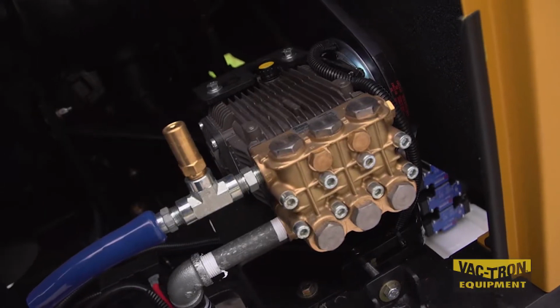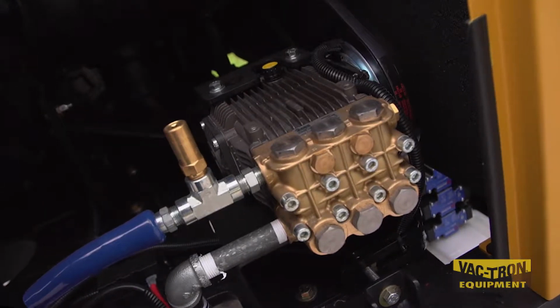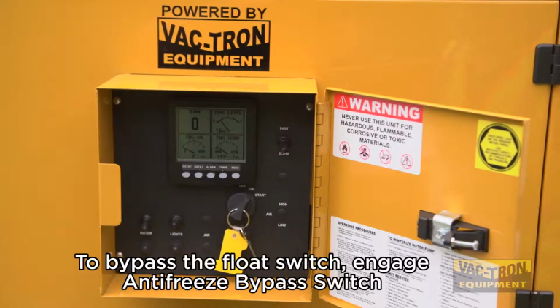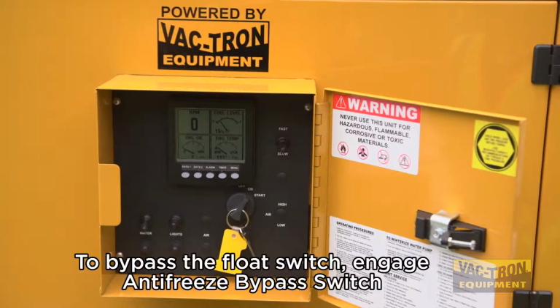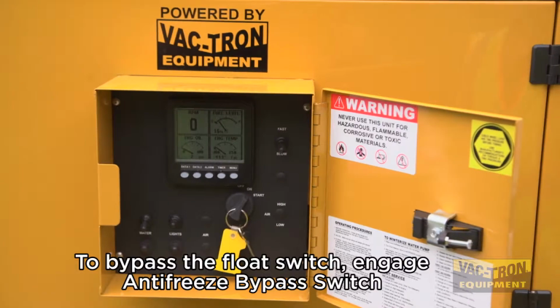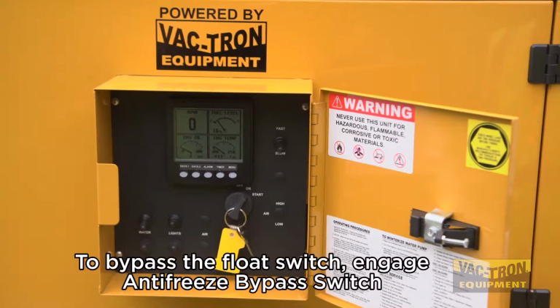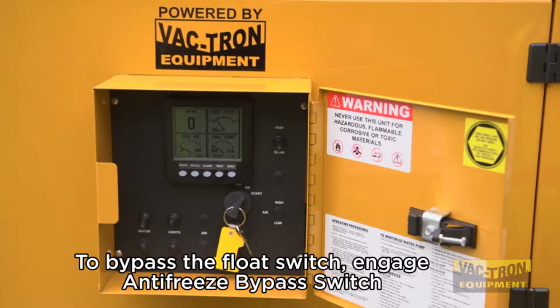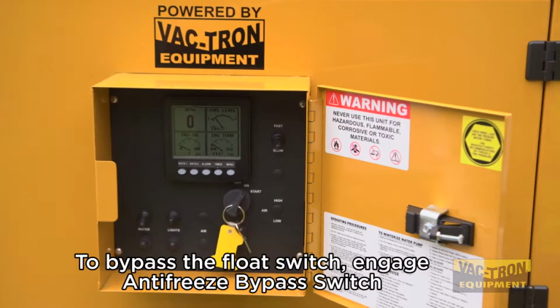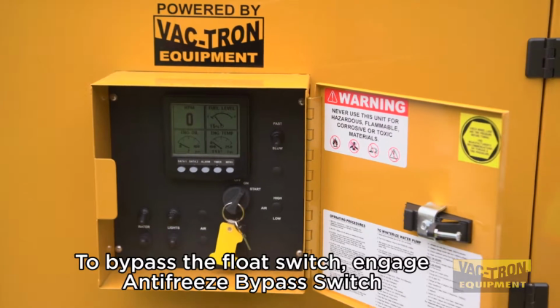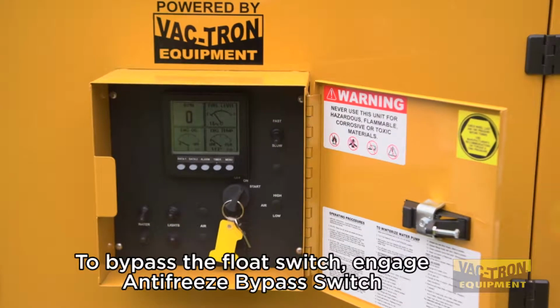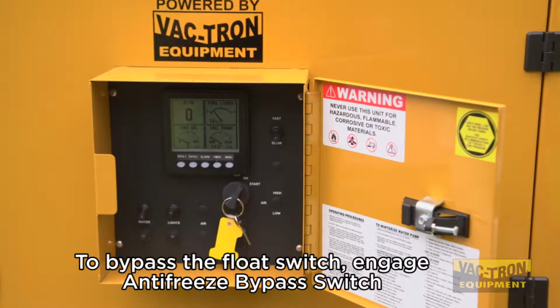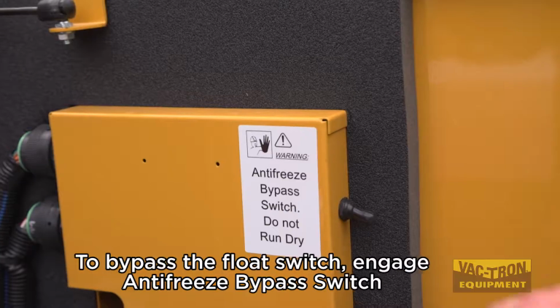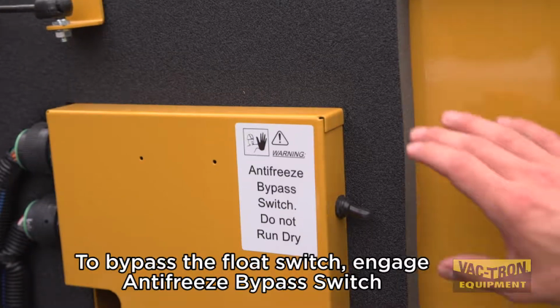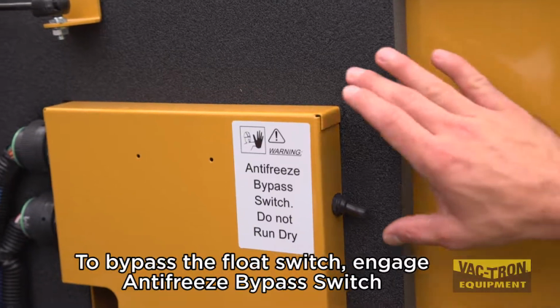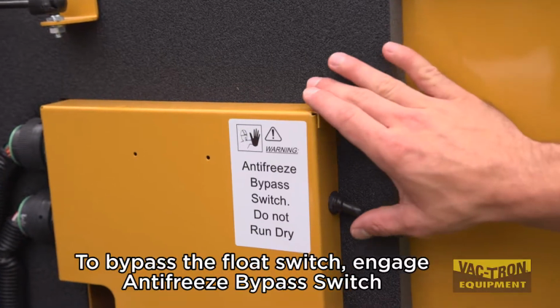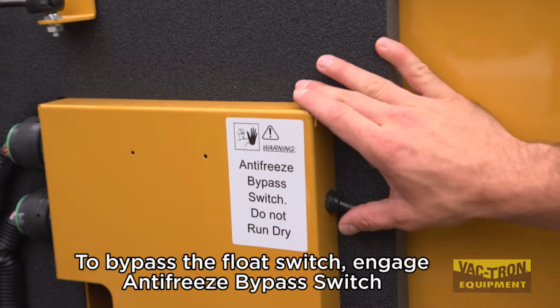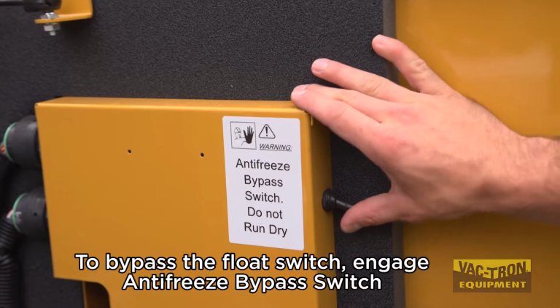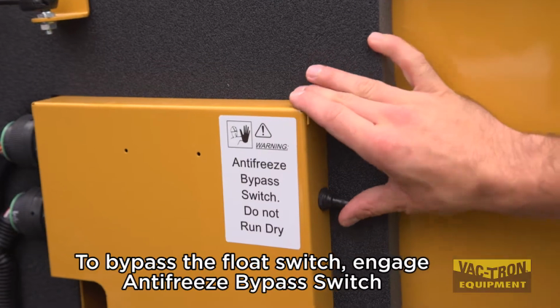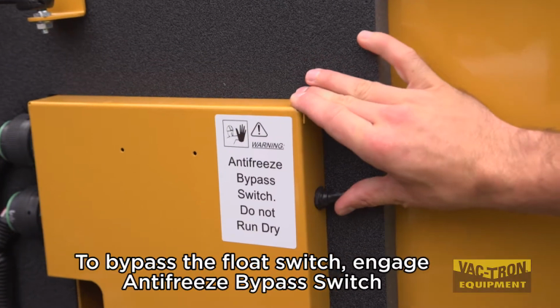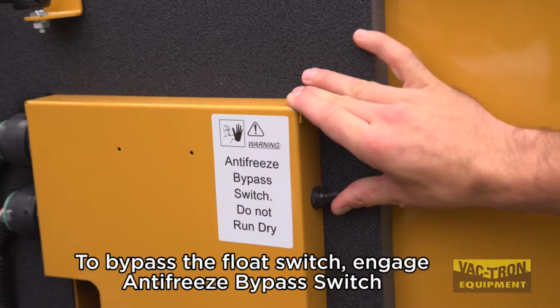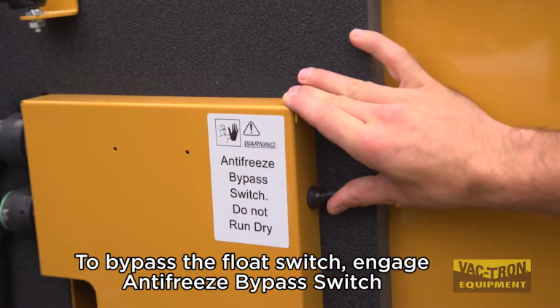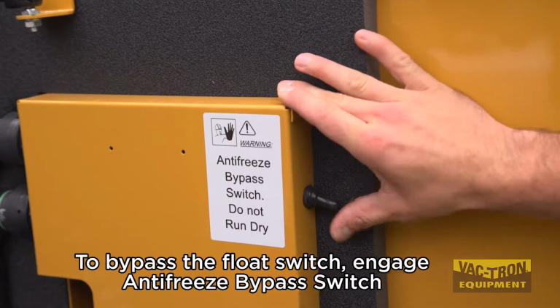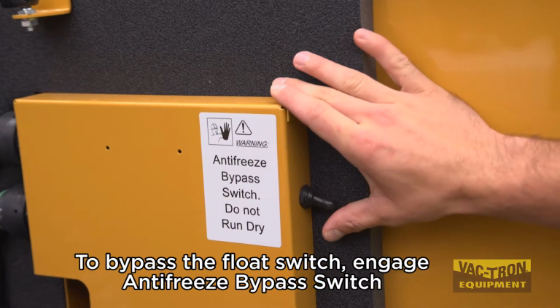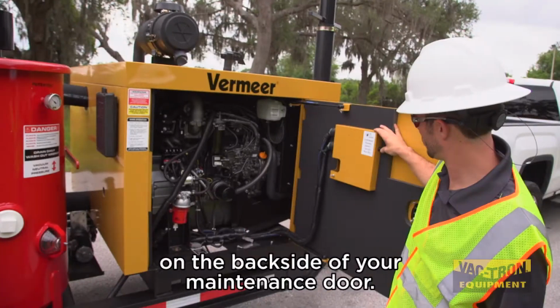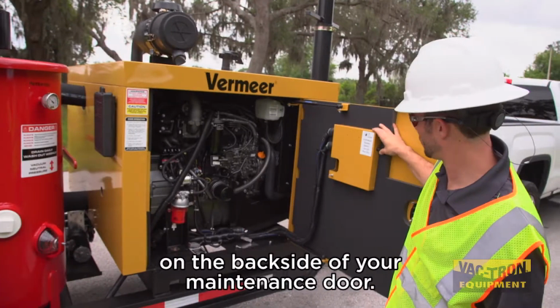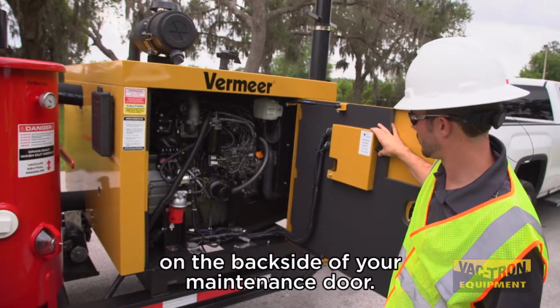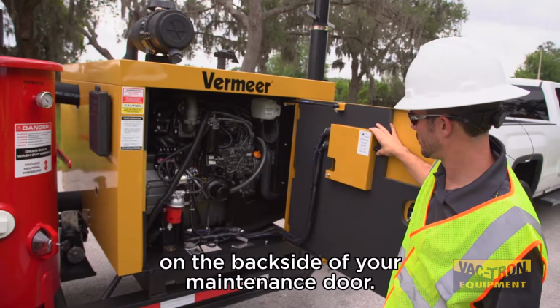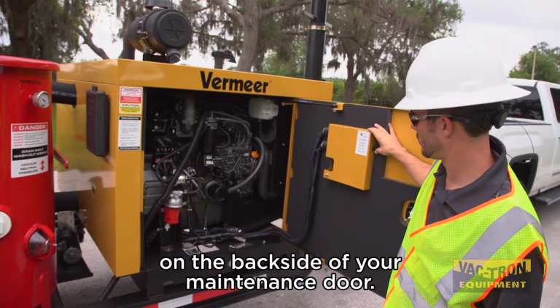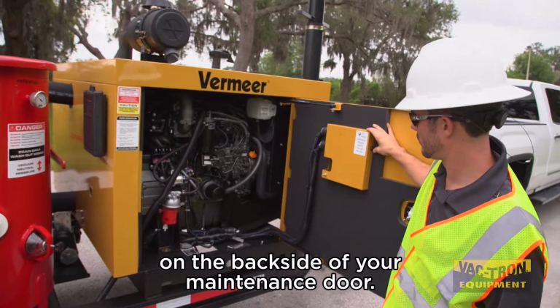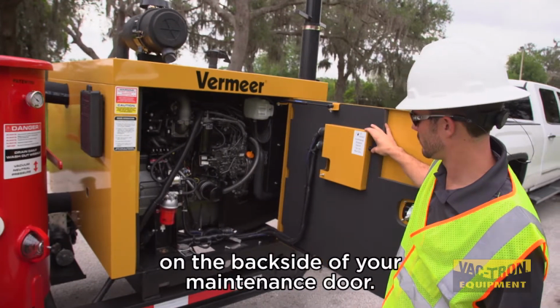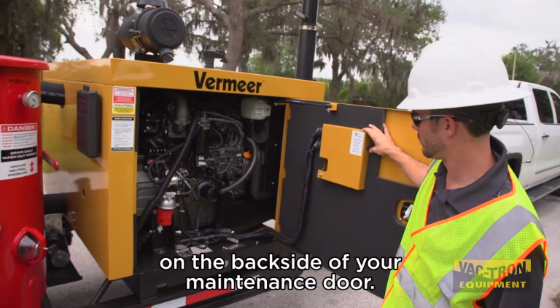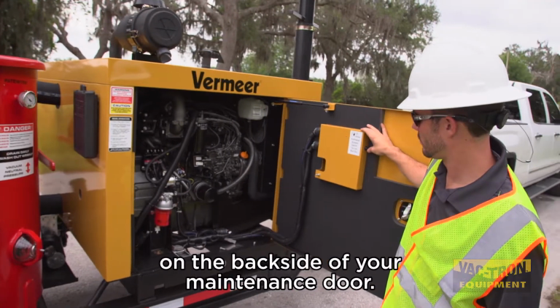To bypass the float switch, engage the anti-freeze bypass switch on the backside of your maintenance door.